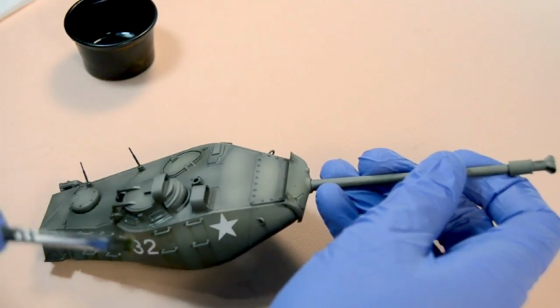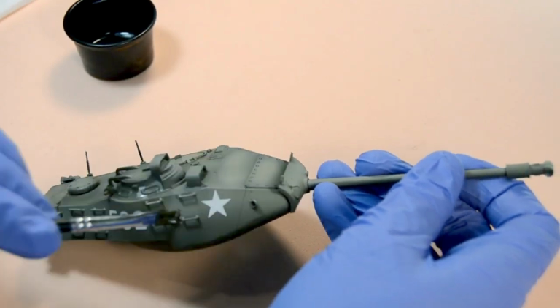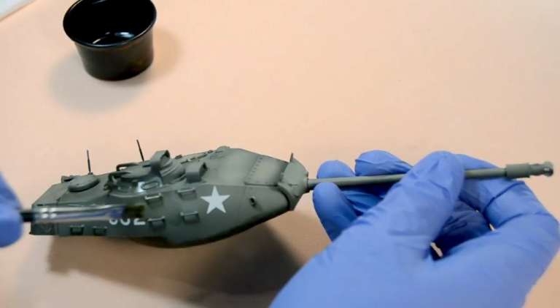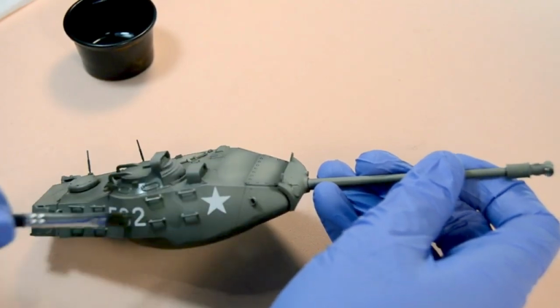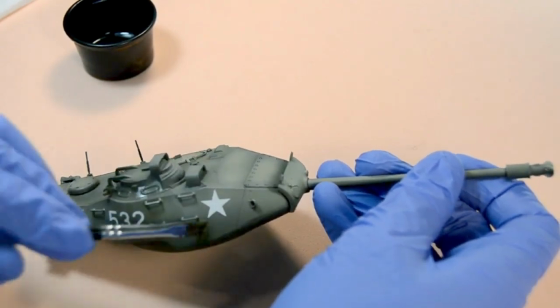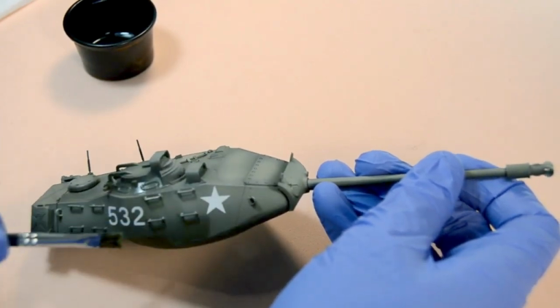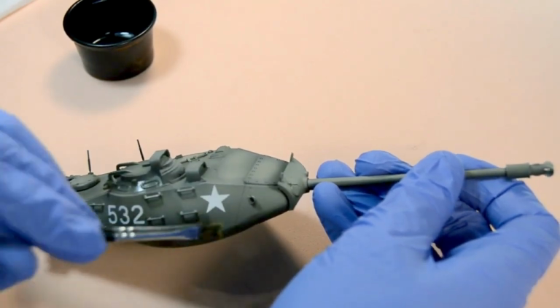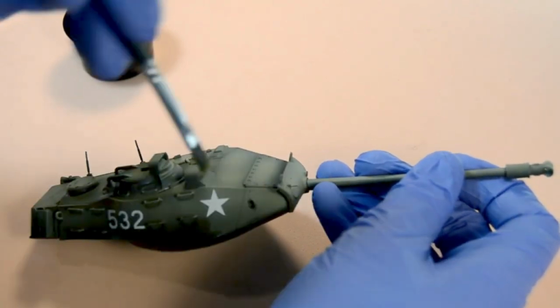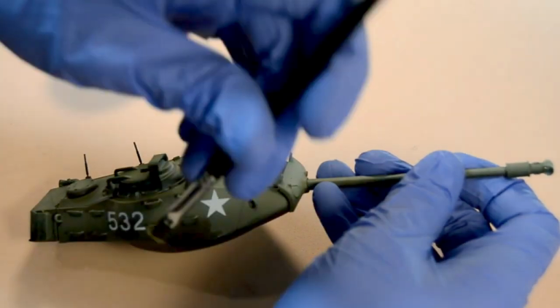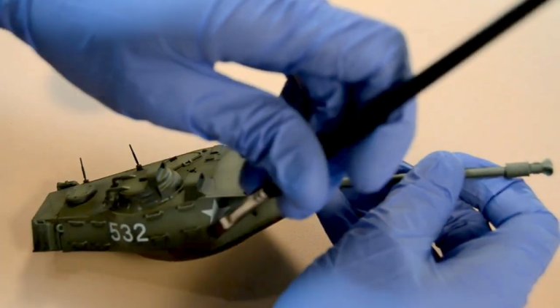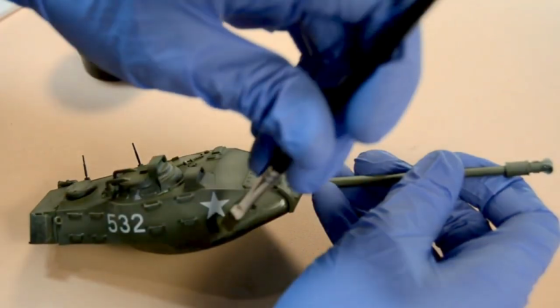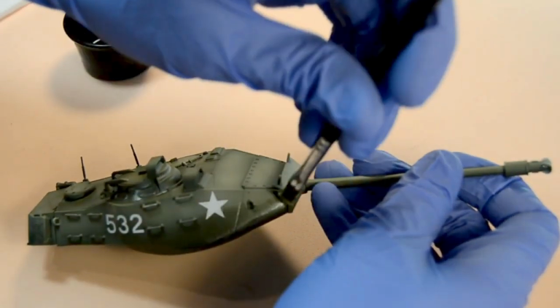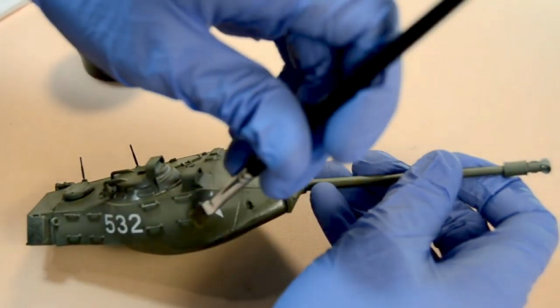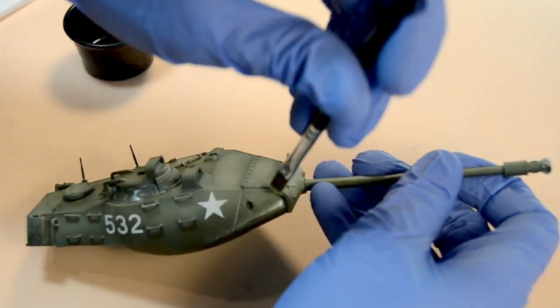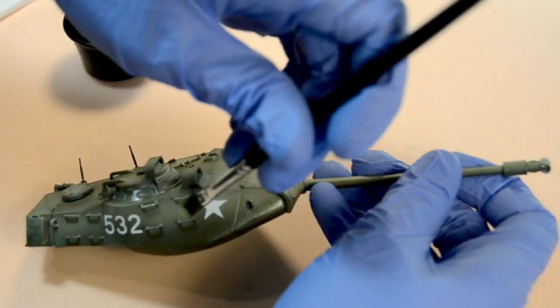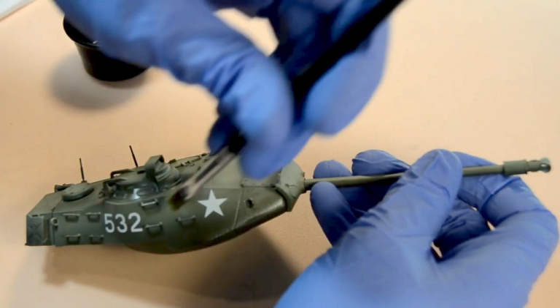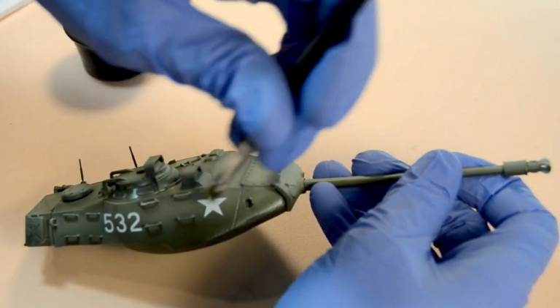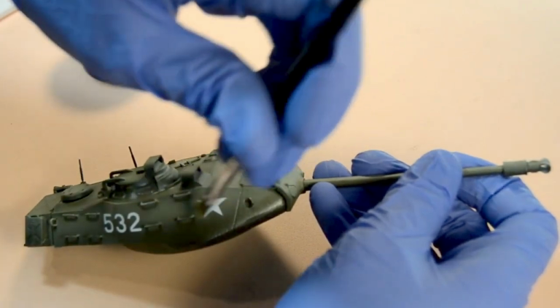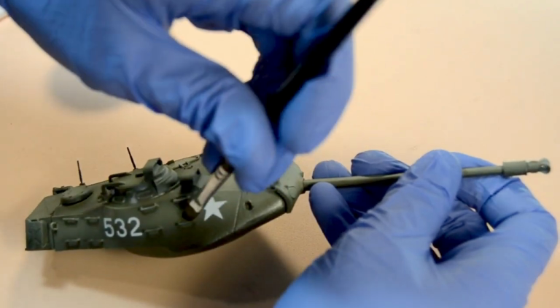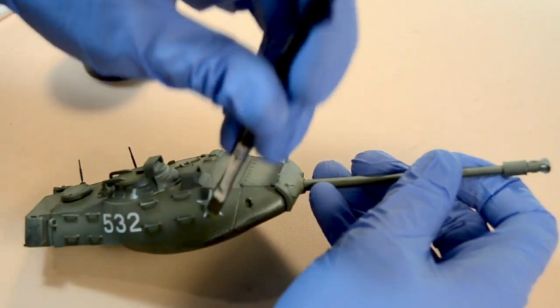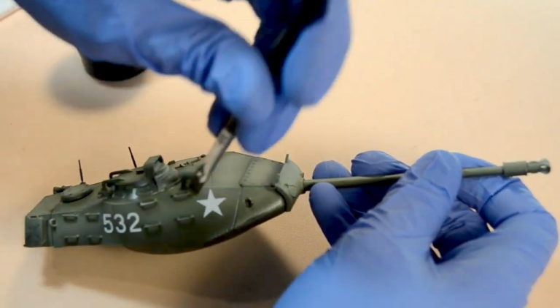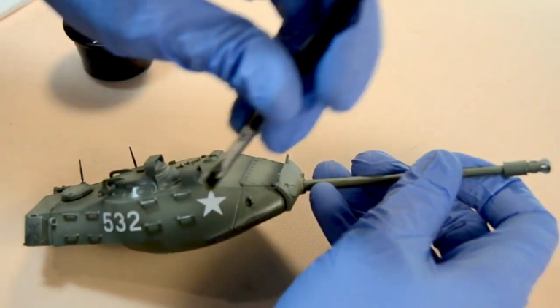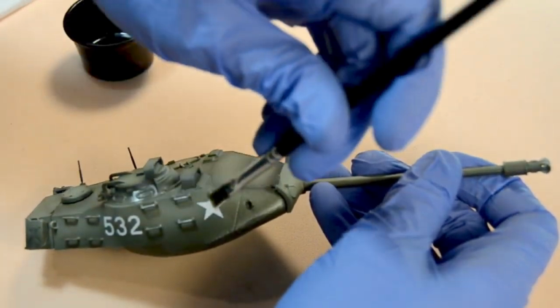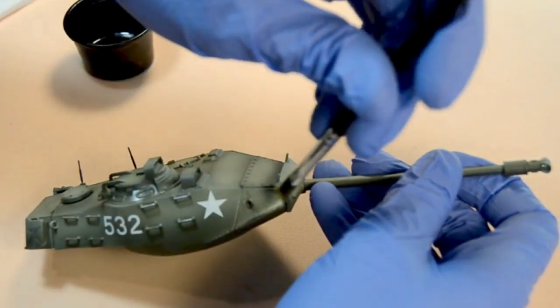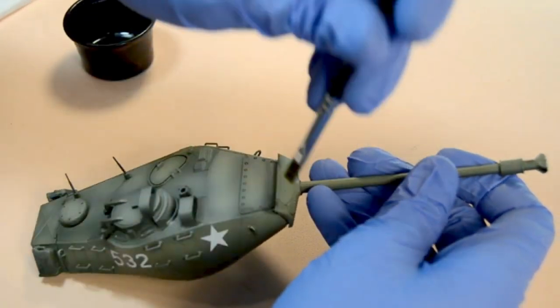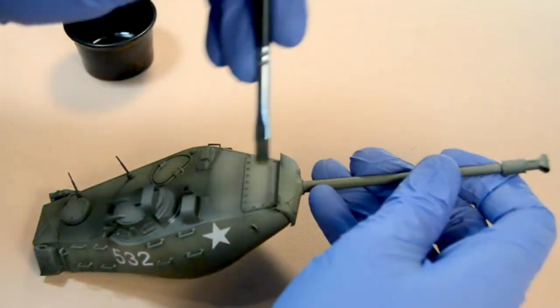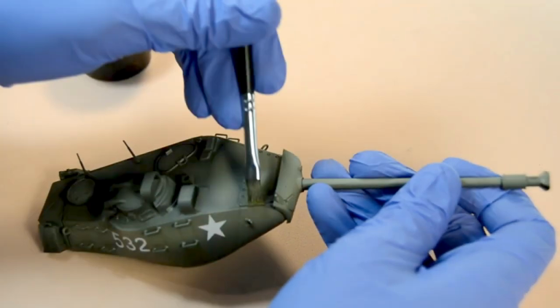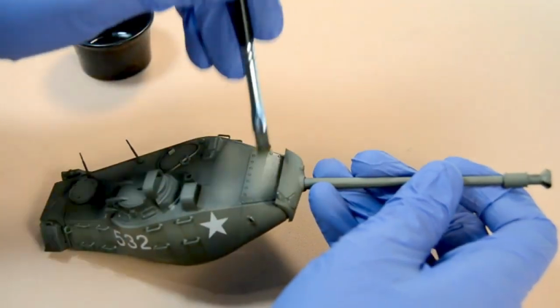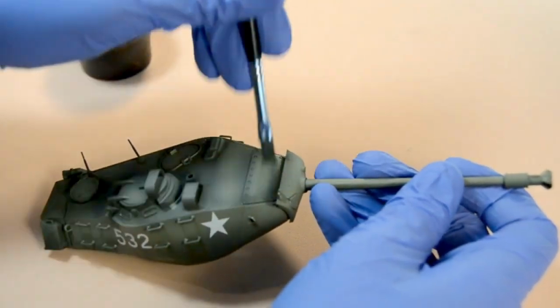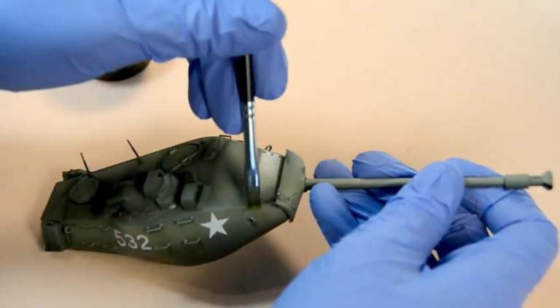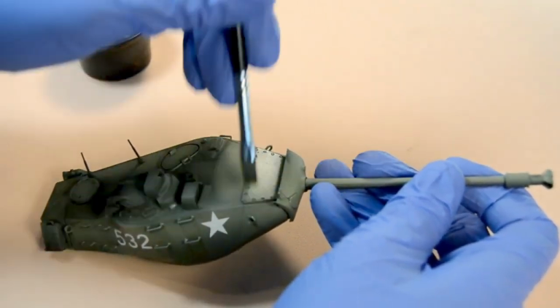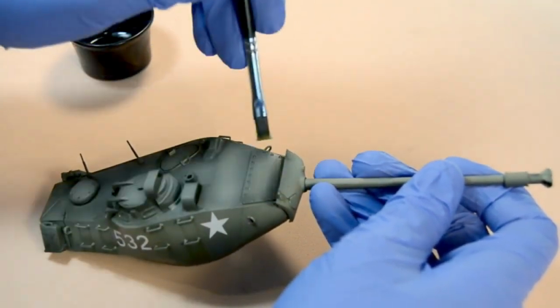To apply the filter, dip your brush in it and then remove the excess liquid on a paper towel or napkin.